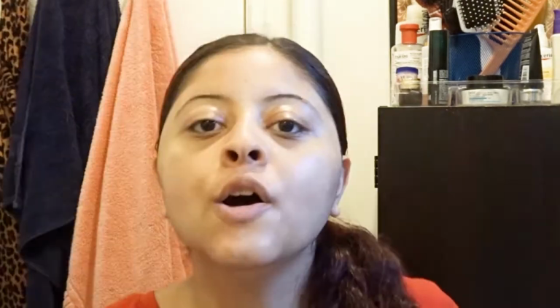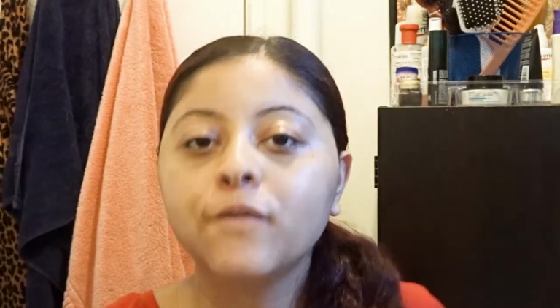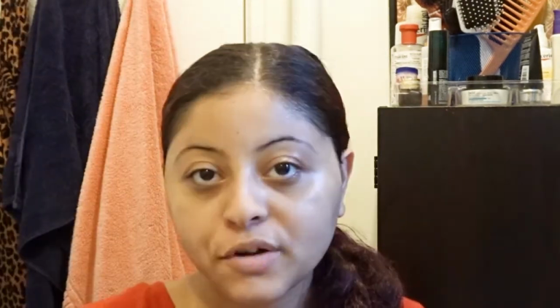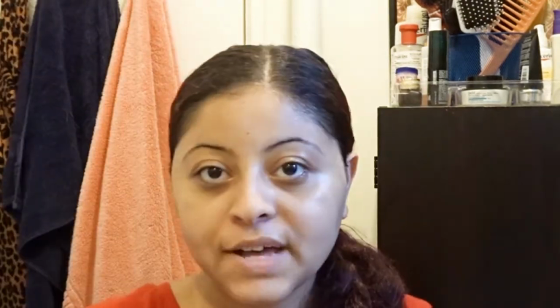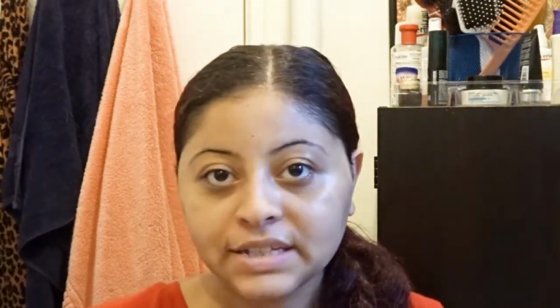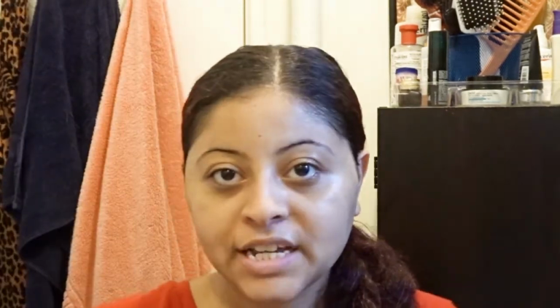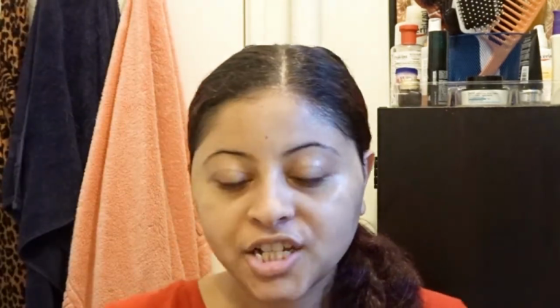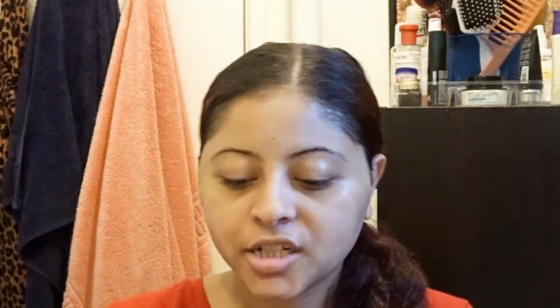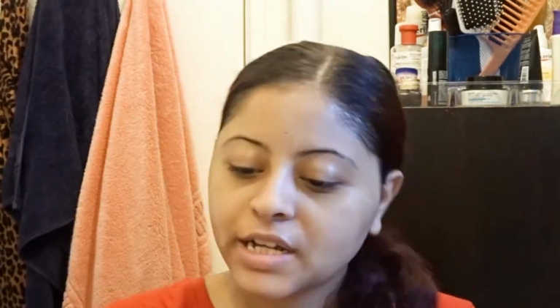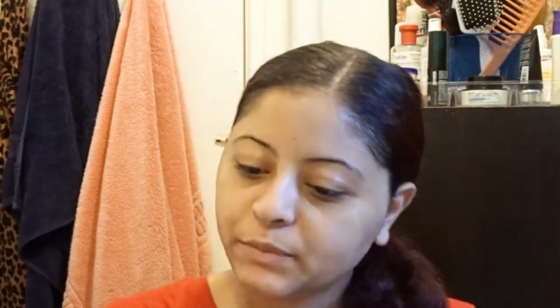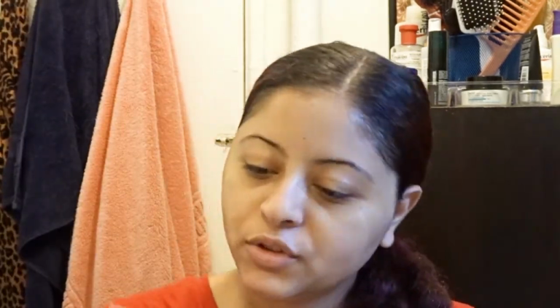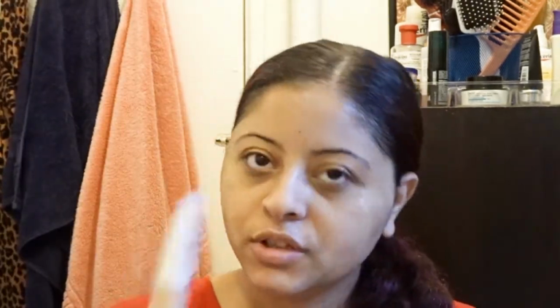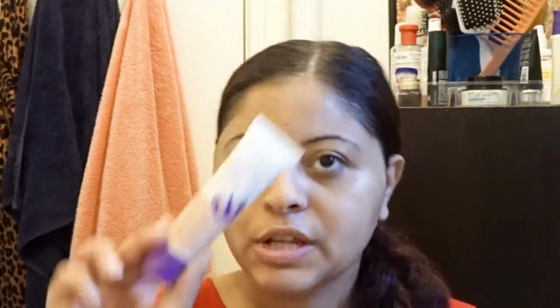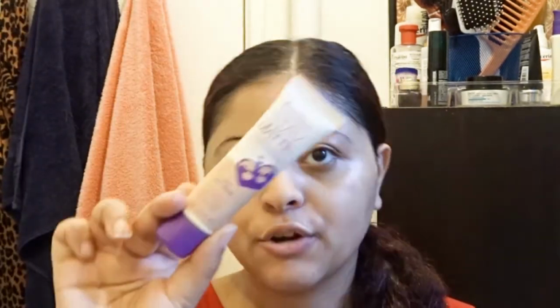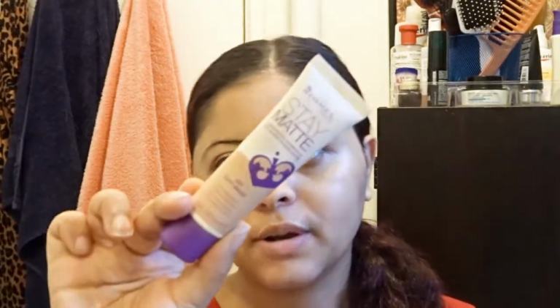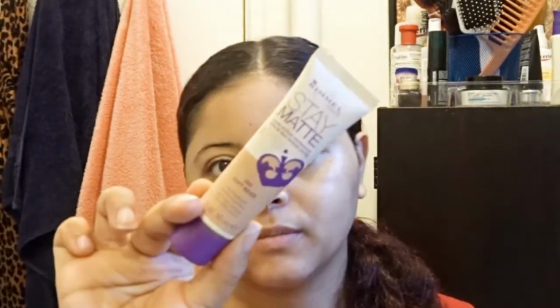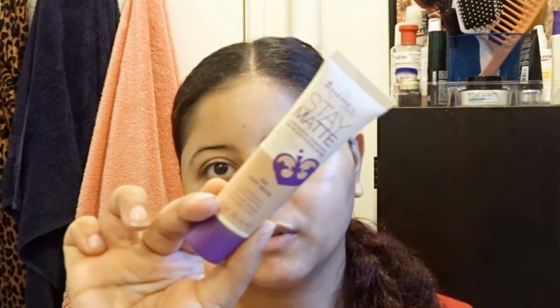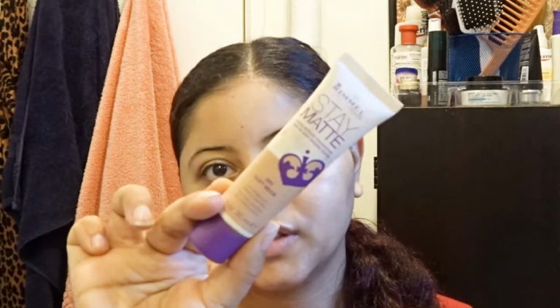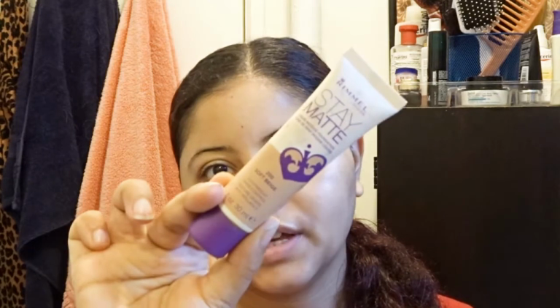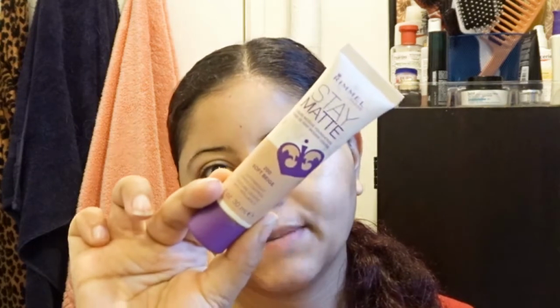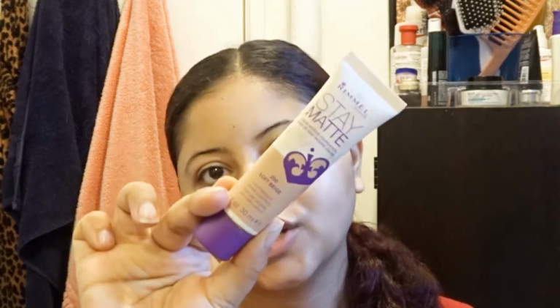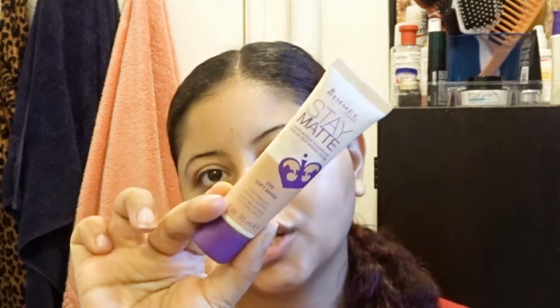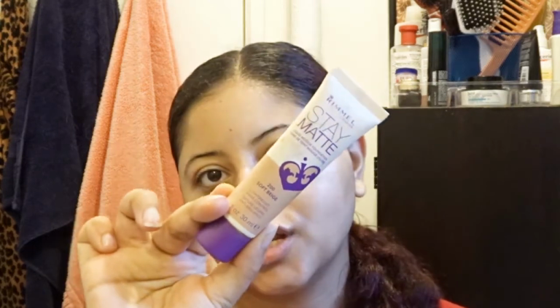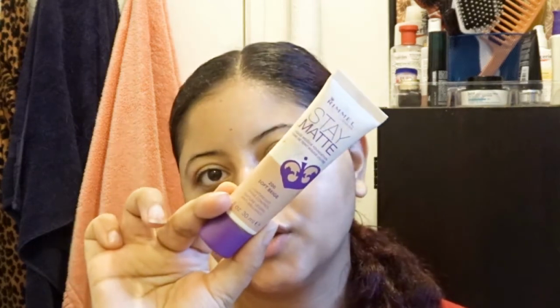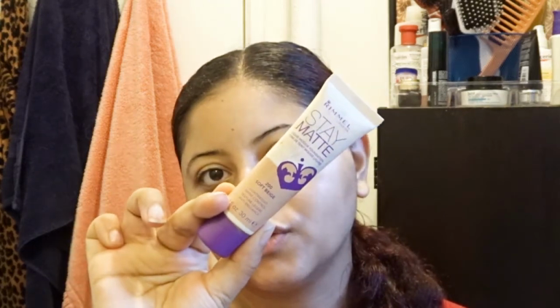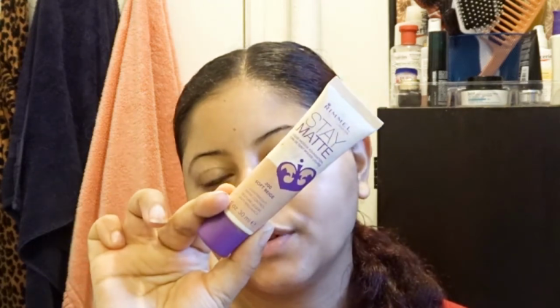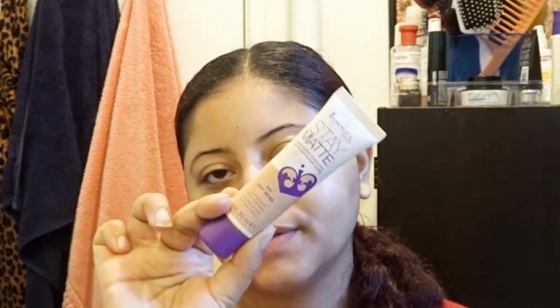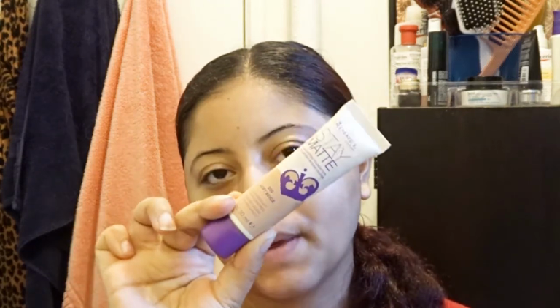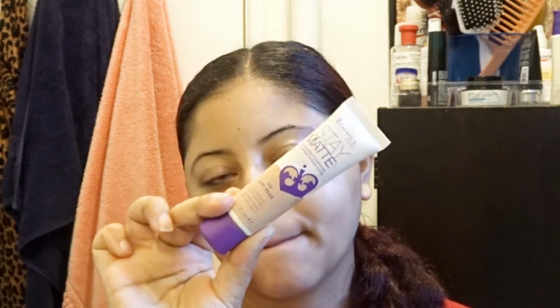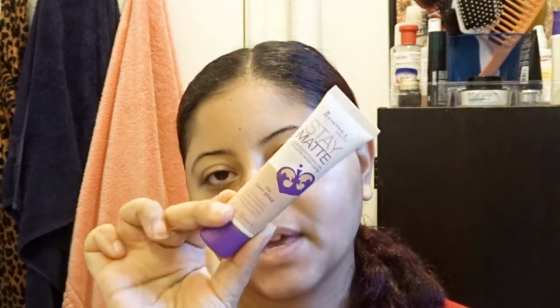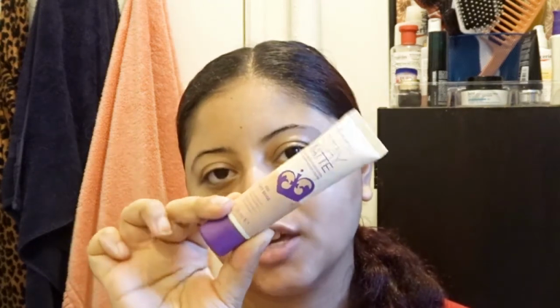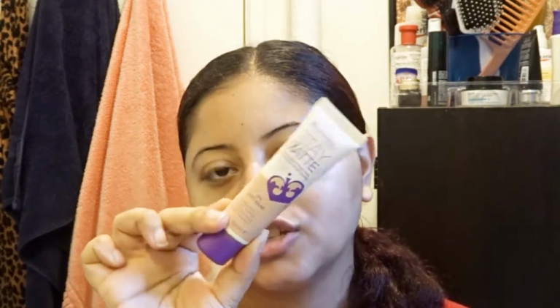For foundation, I'm using the Rimmel Stay Matte foundation in the shade Soft Beige.